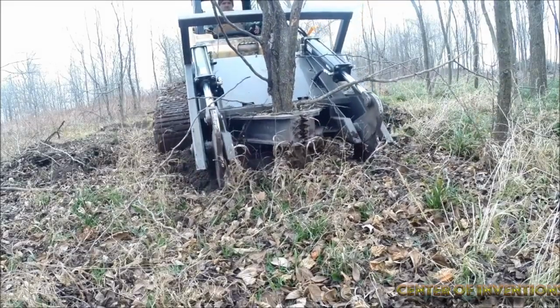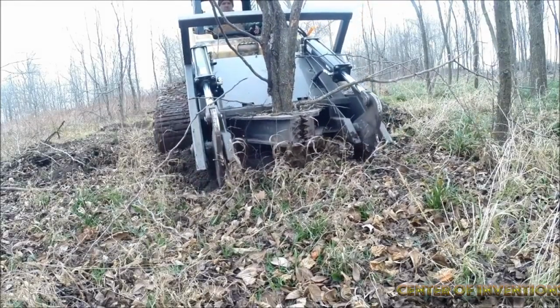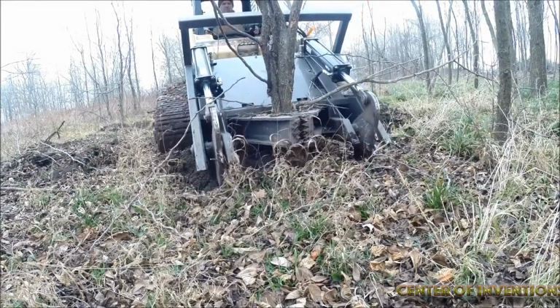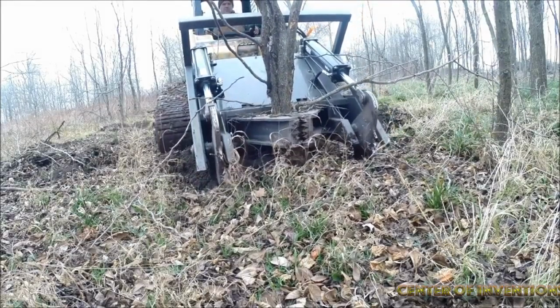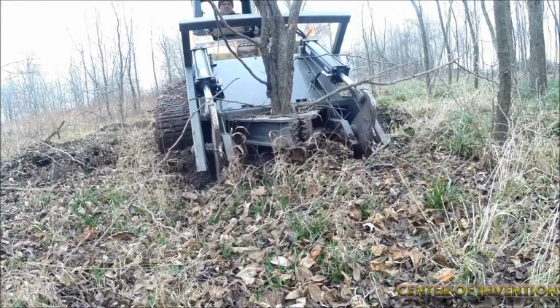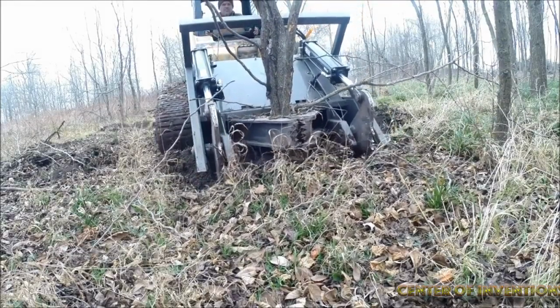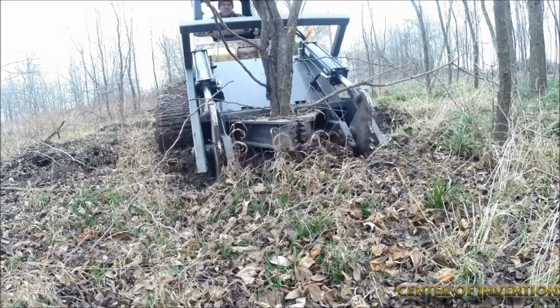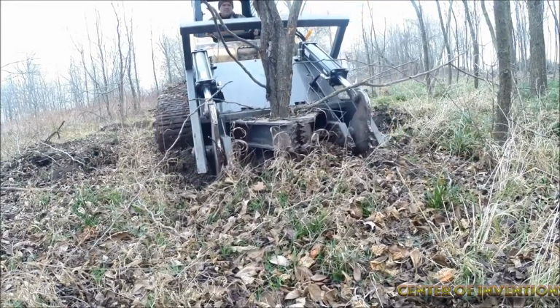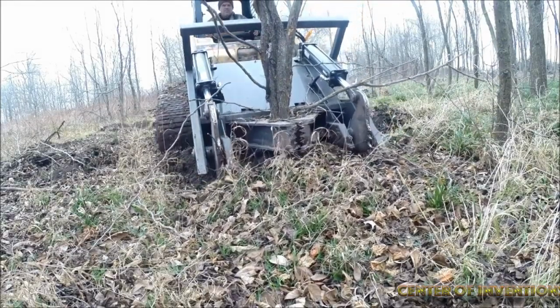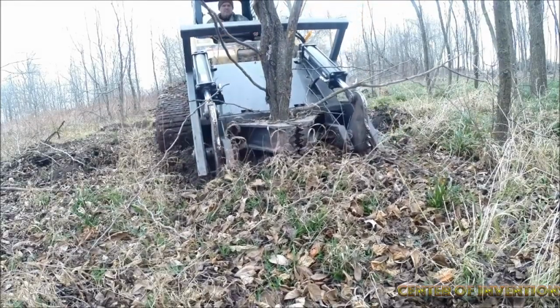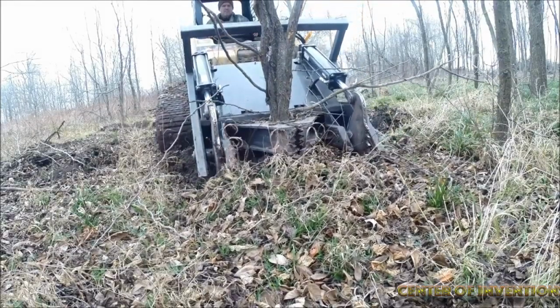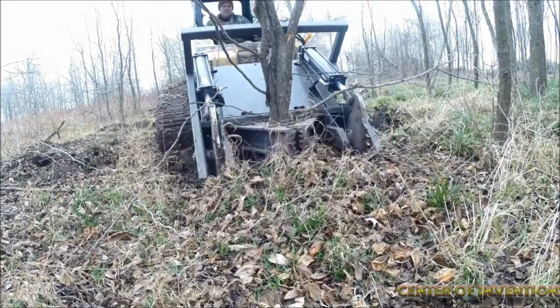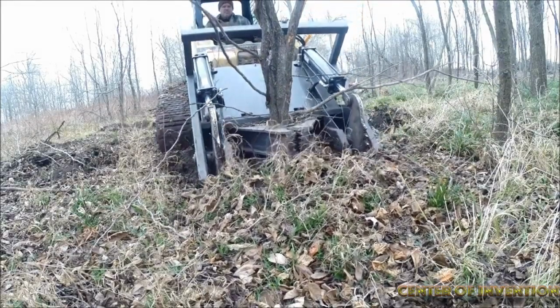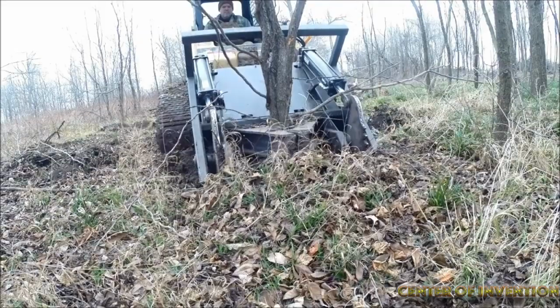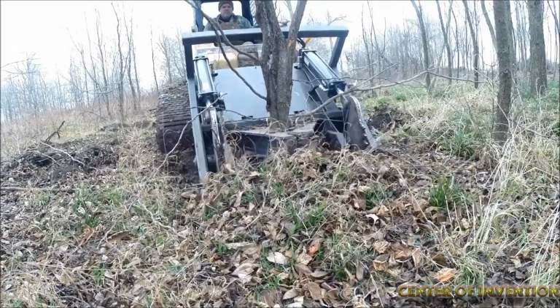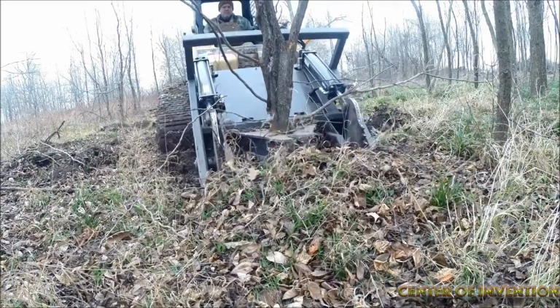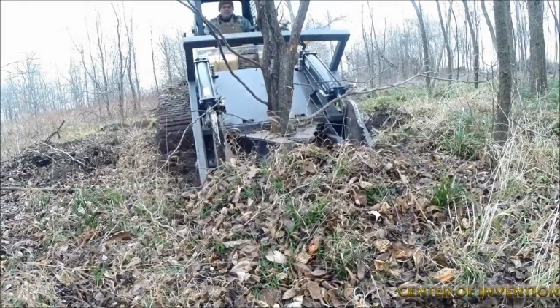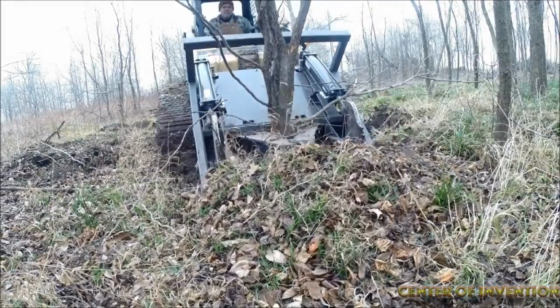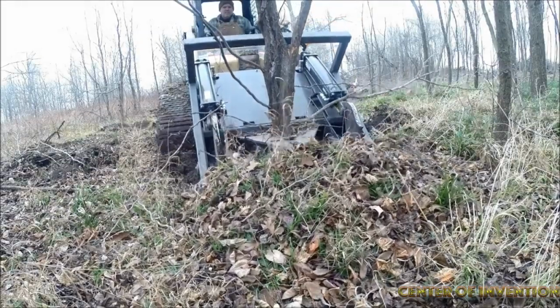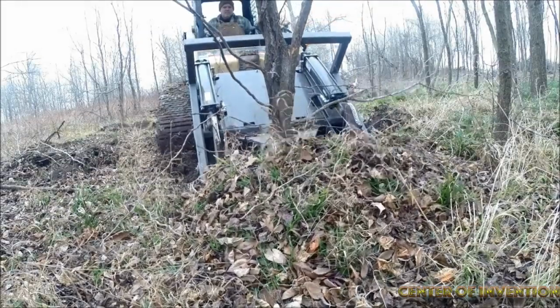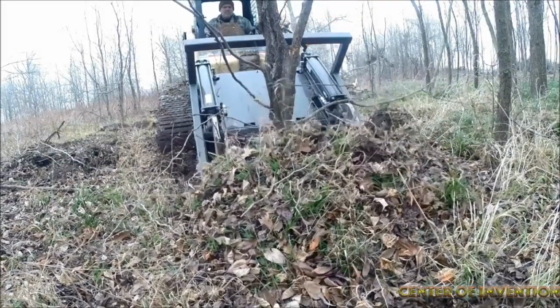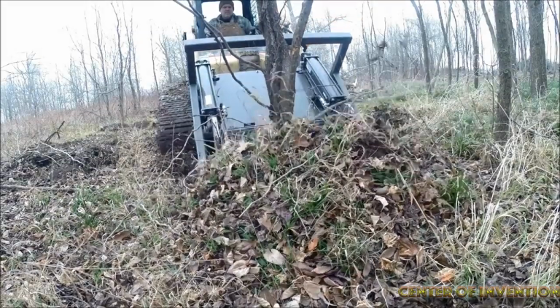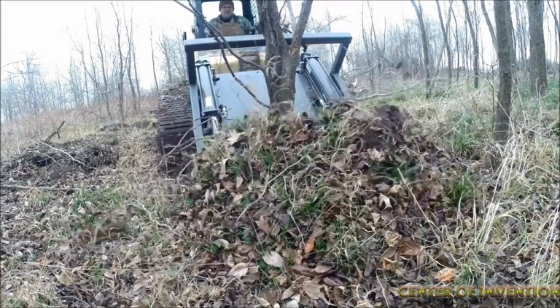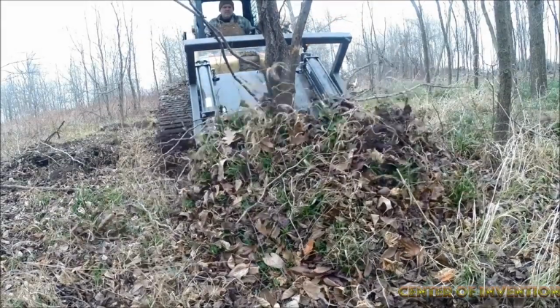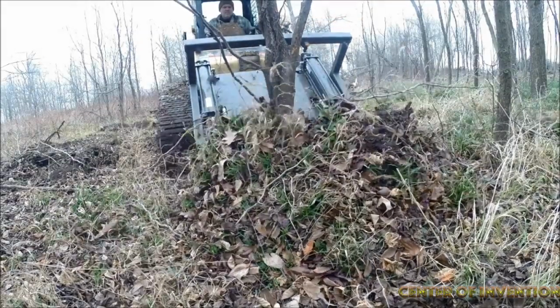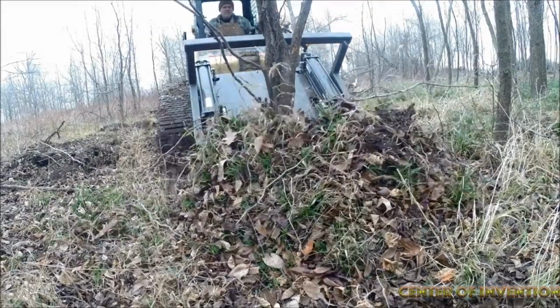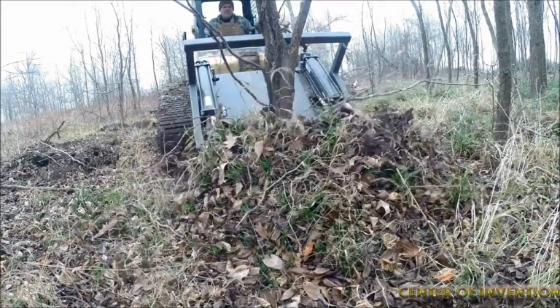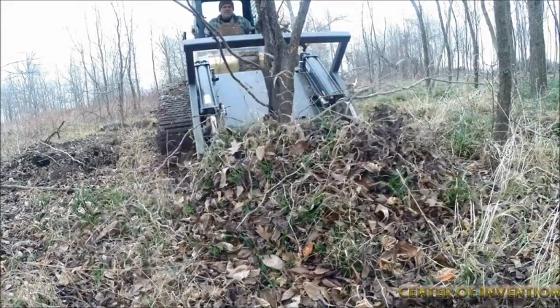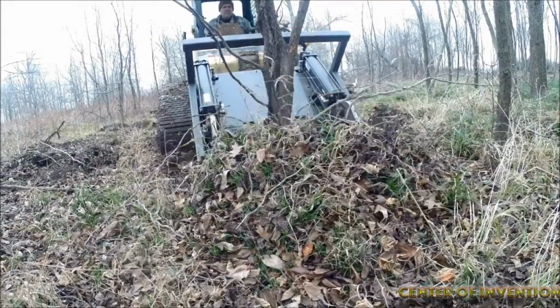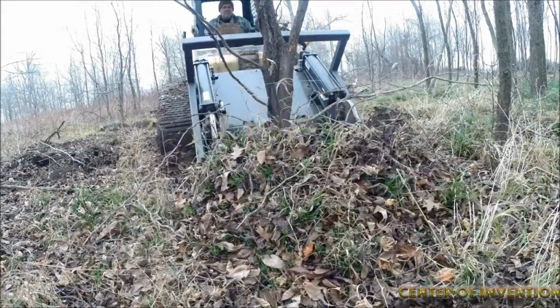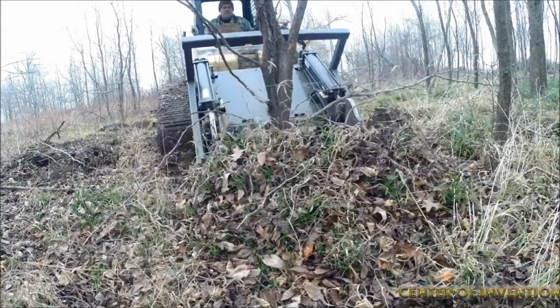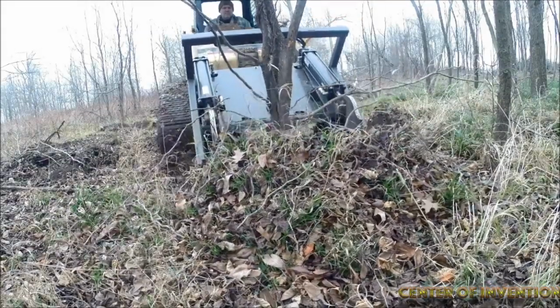The Grip and Rip can pull out the largest trees up to 10 inches in diameter, outperforming other models available in the market.